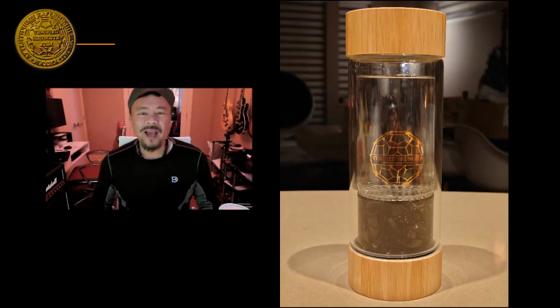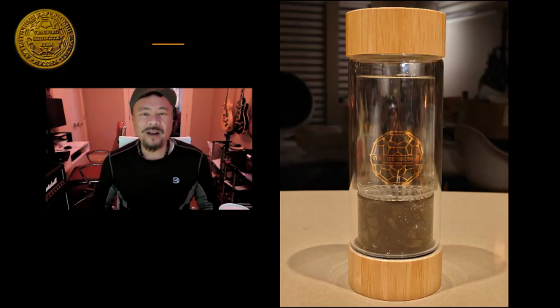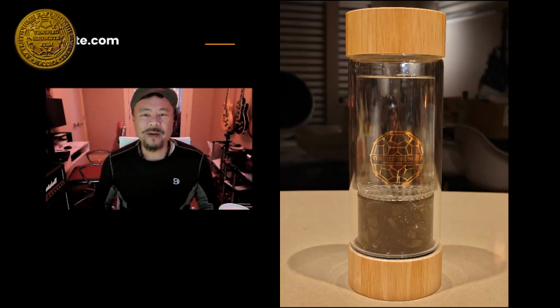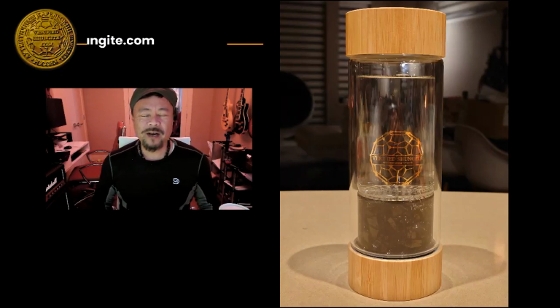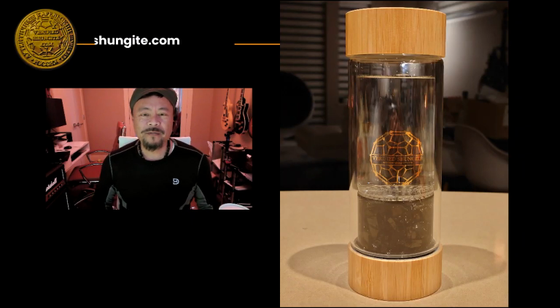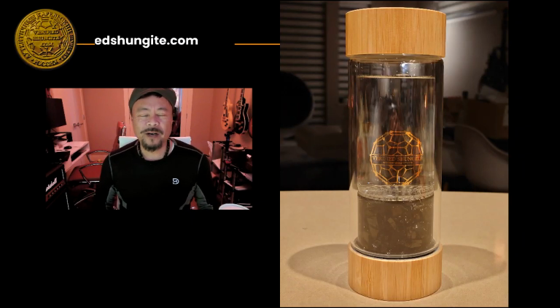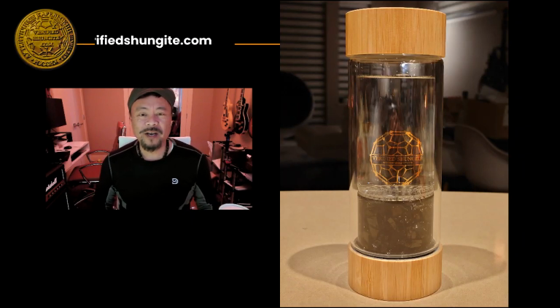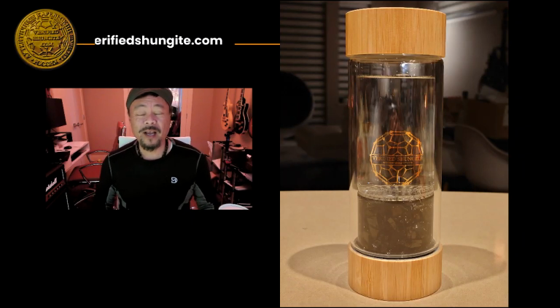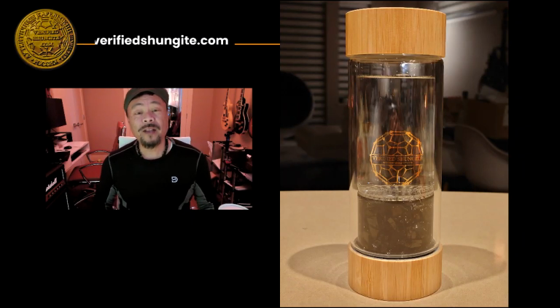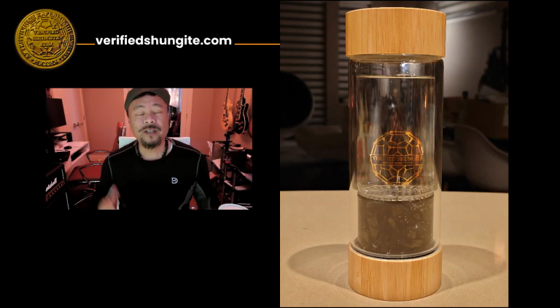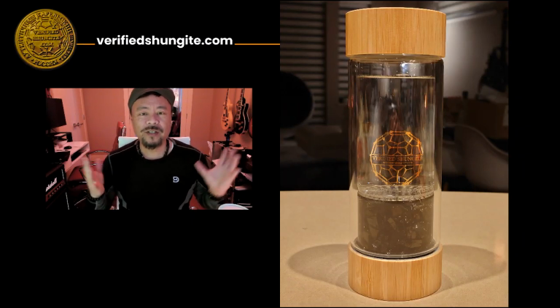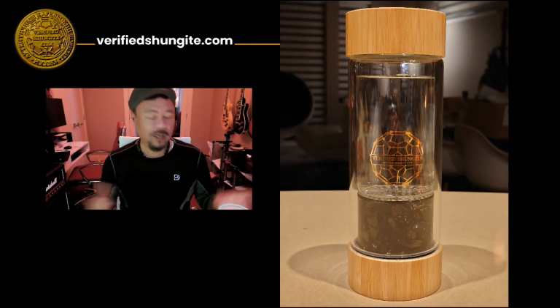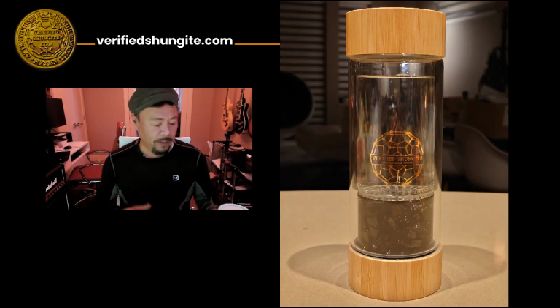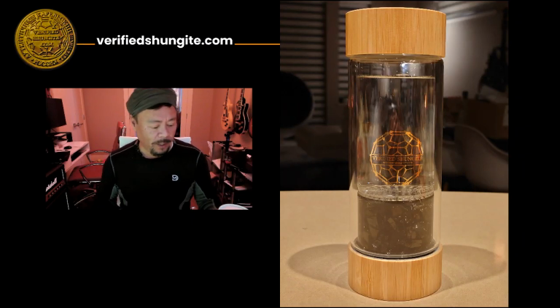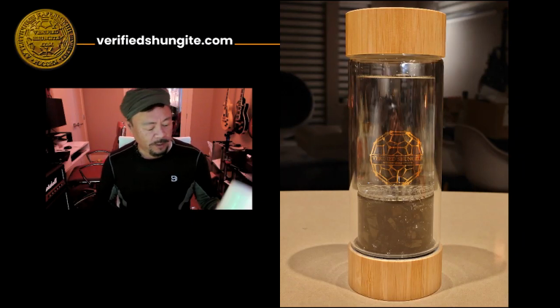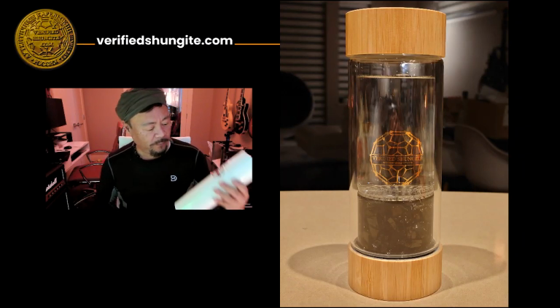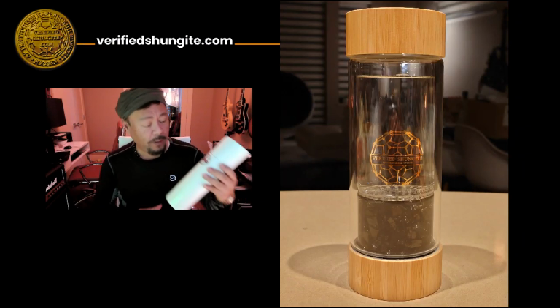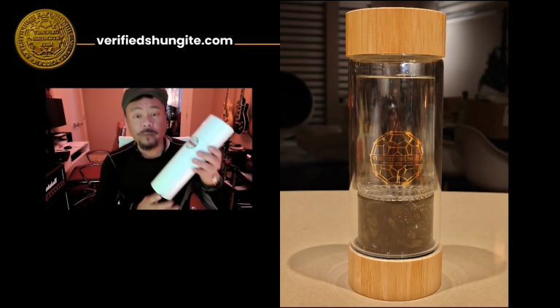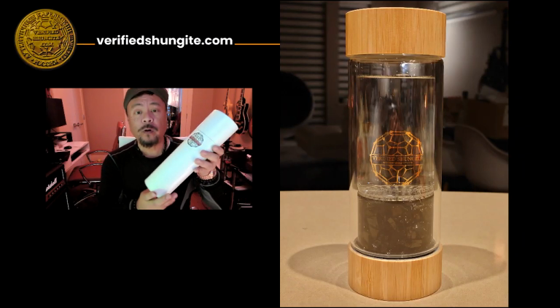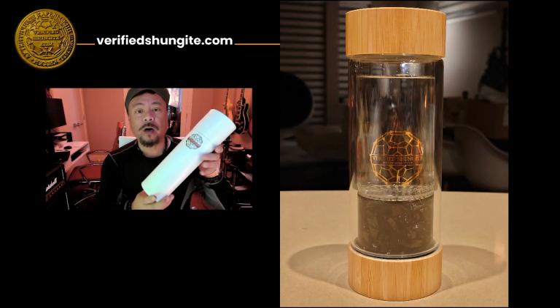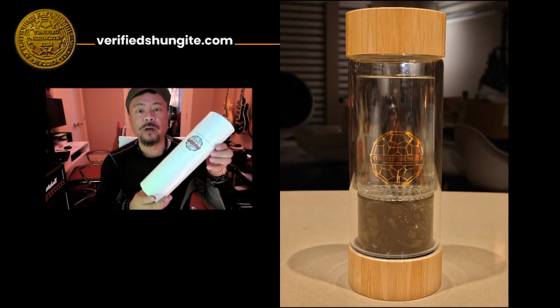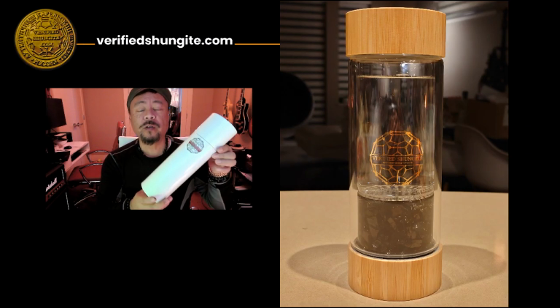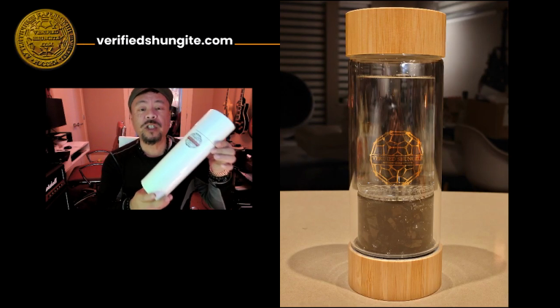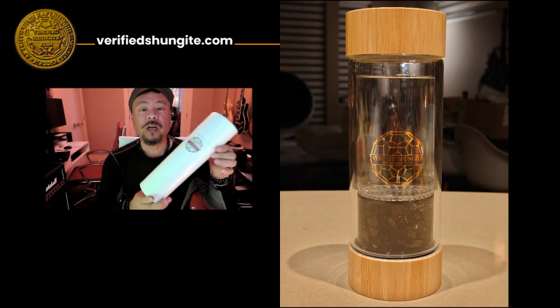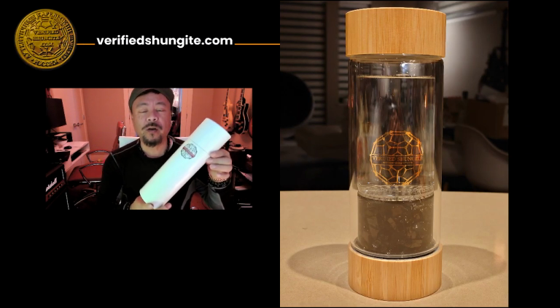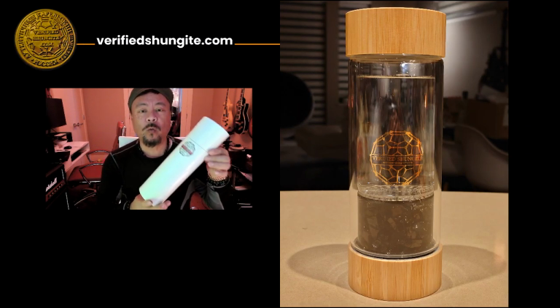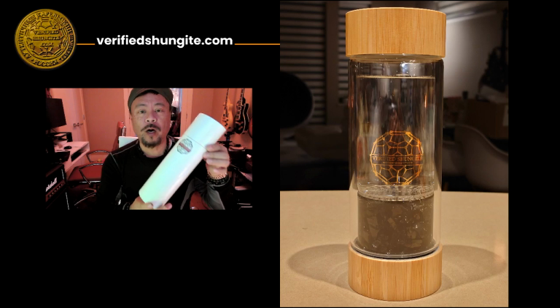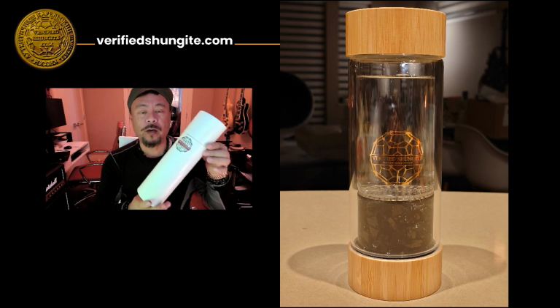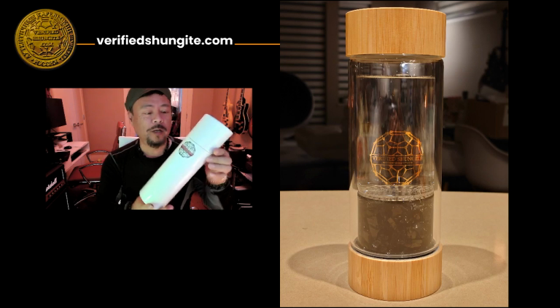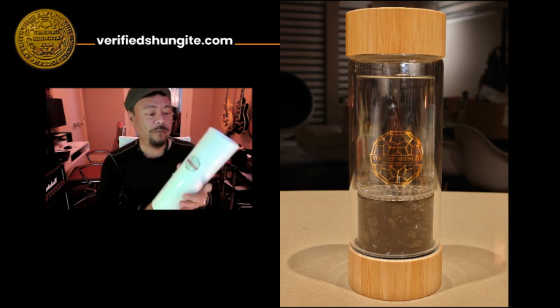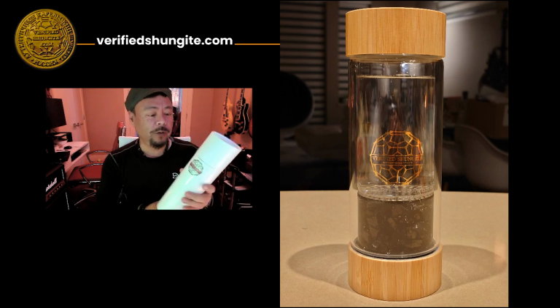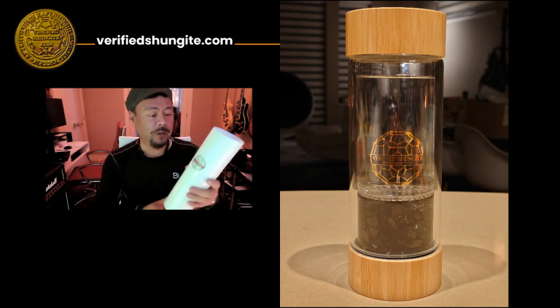Hey everybody, Gary Fong here and this is the unboxing video for our new Shungite water infuser.